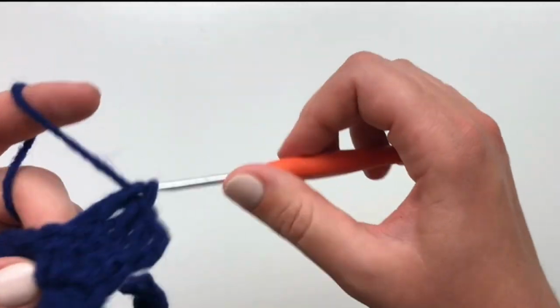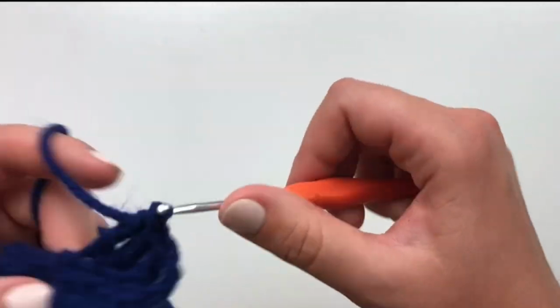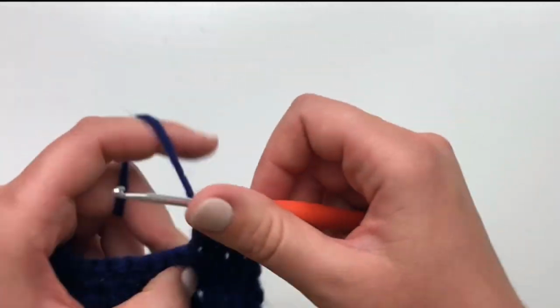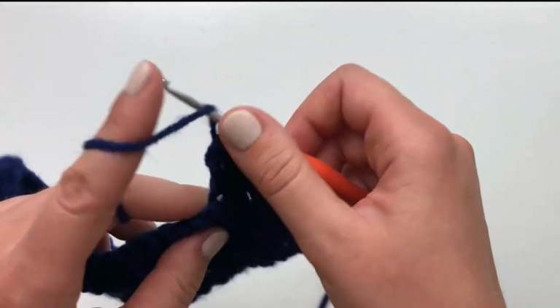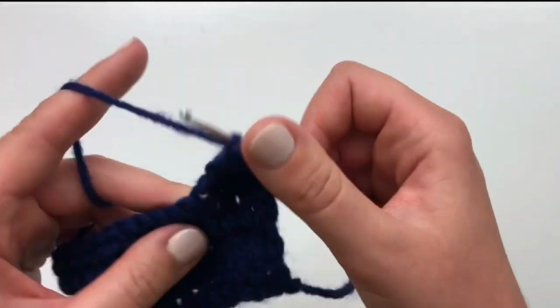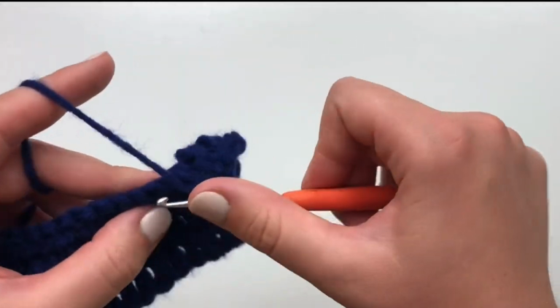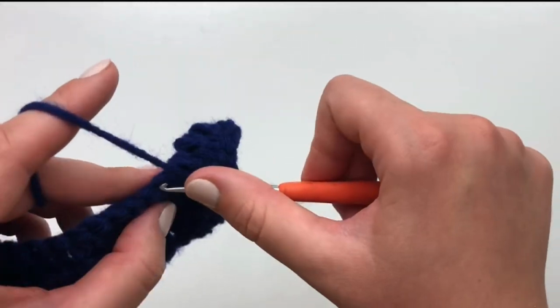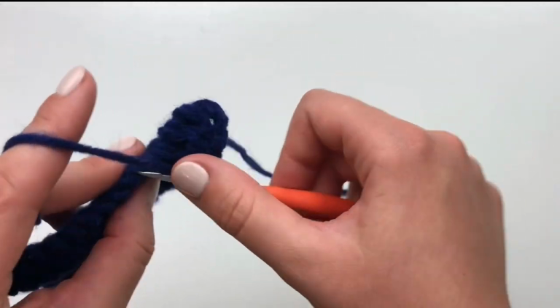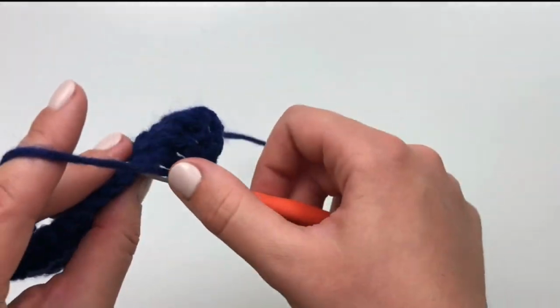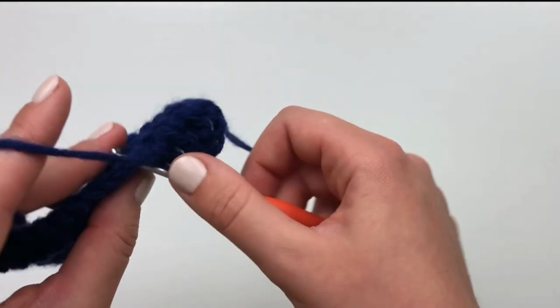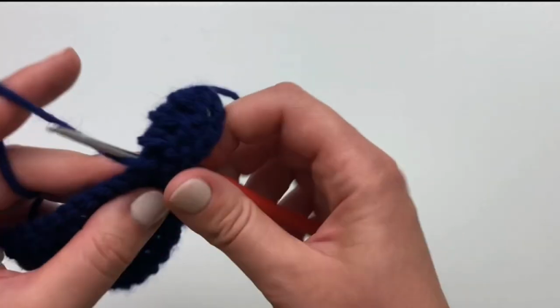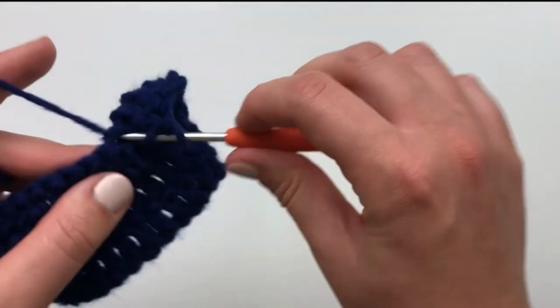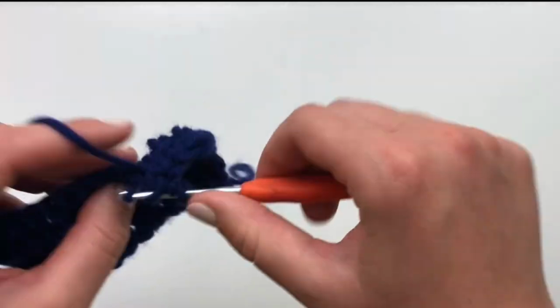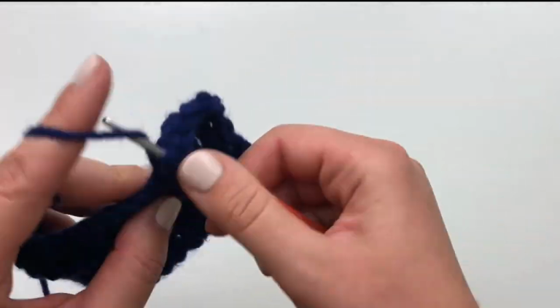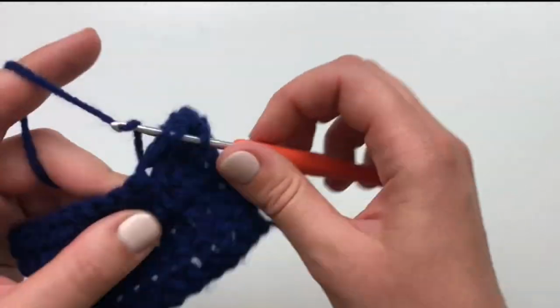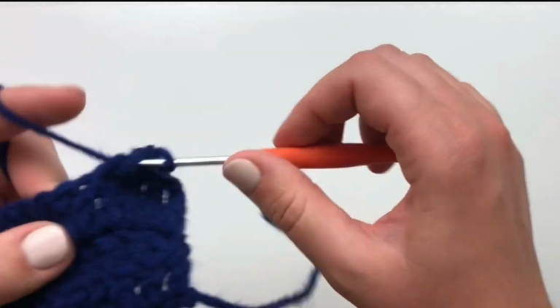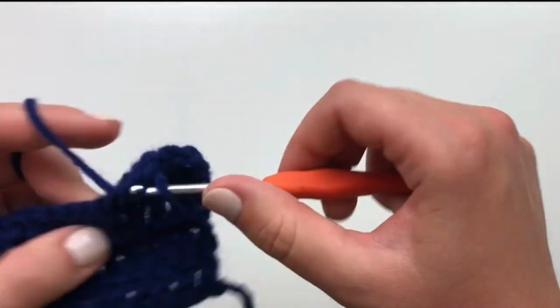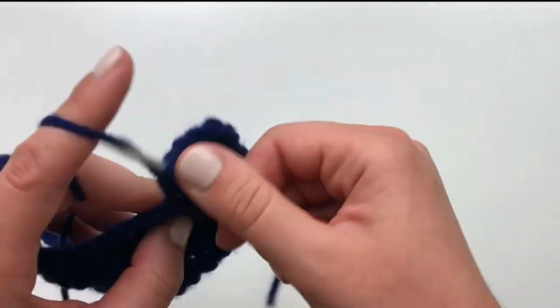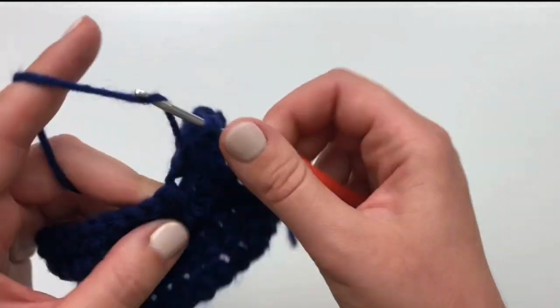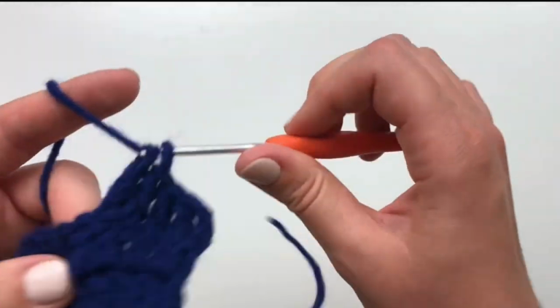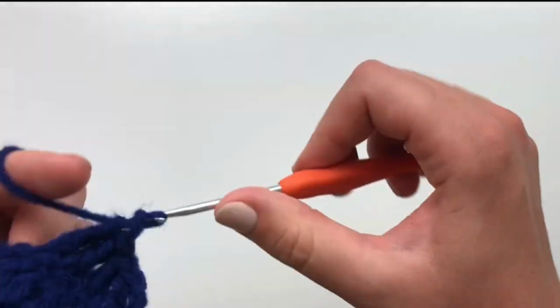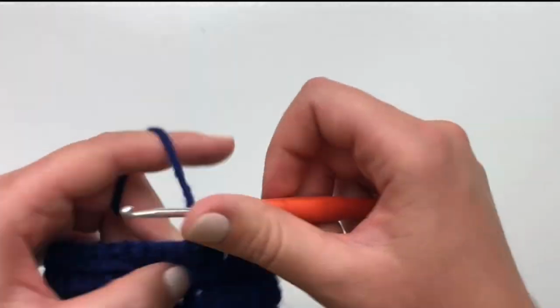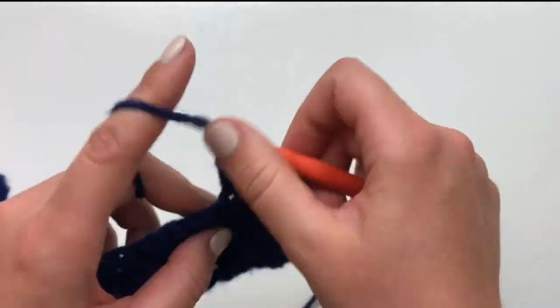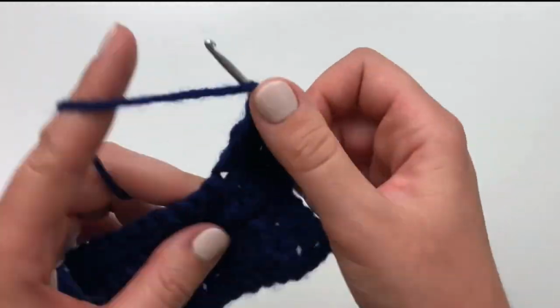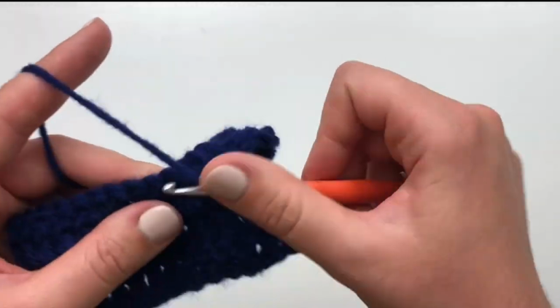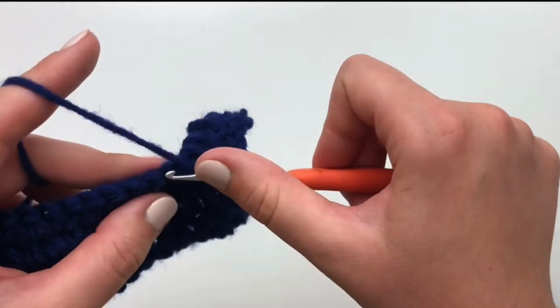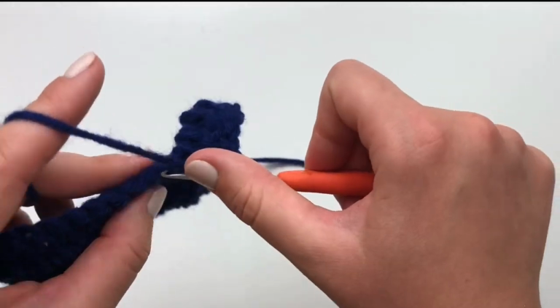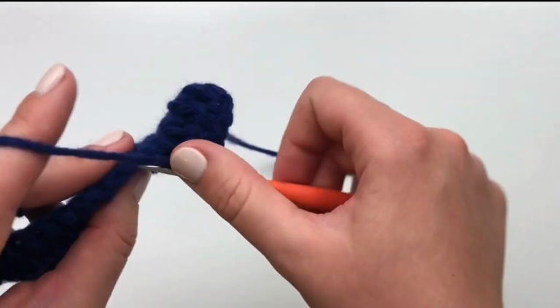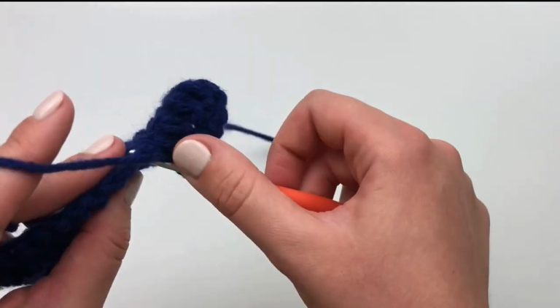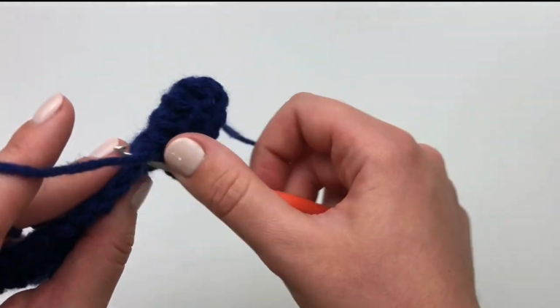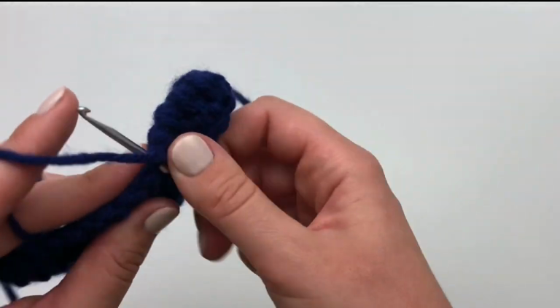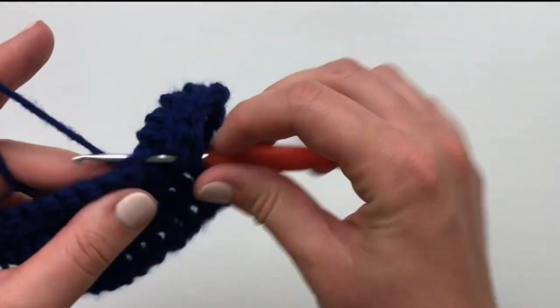Pause your video and I will meet you back when you're finished doing your double crochet stitches.